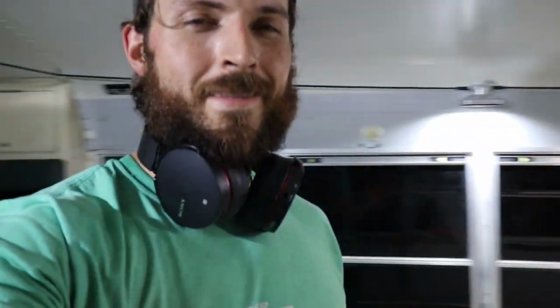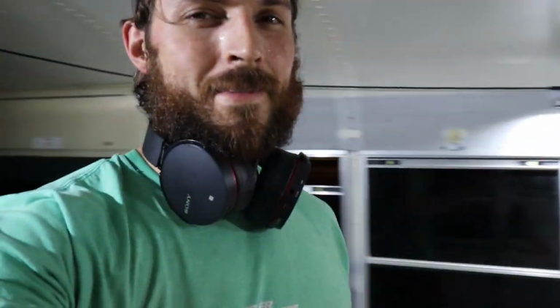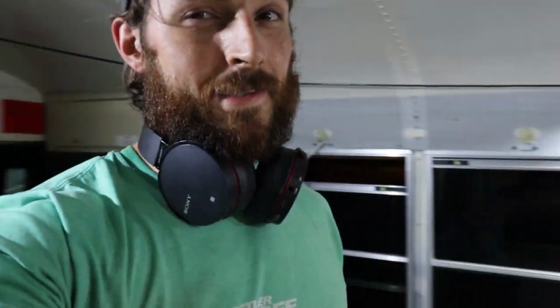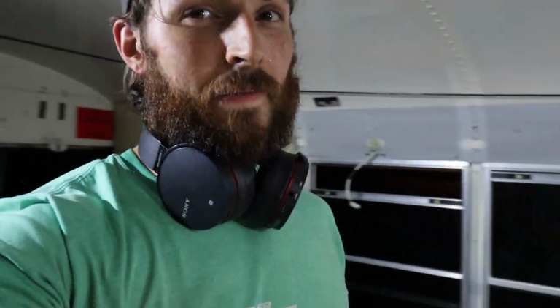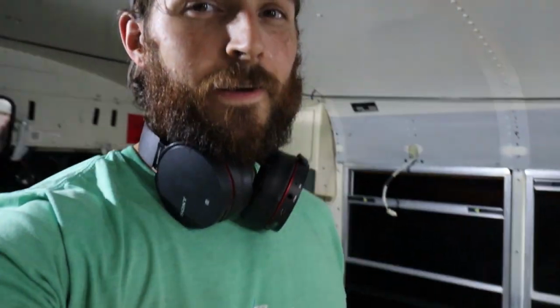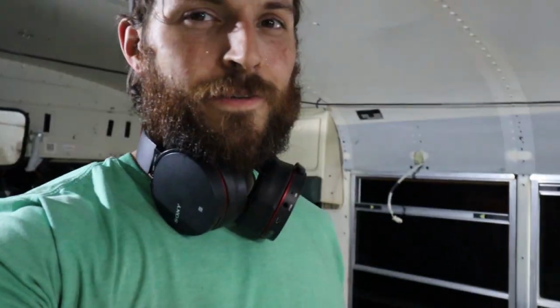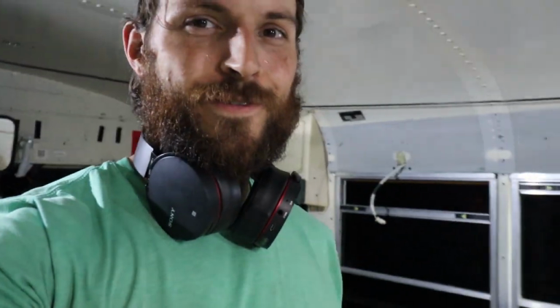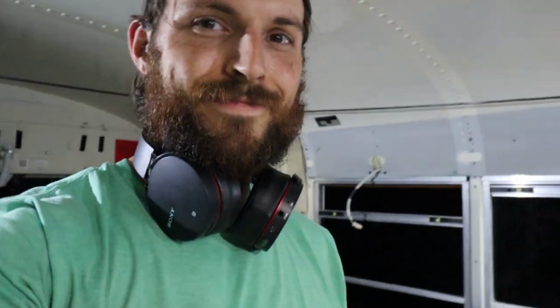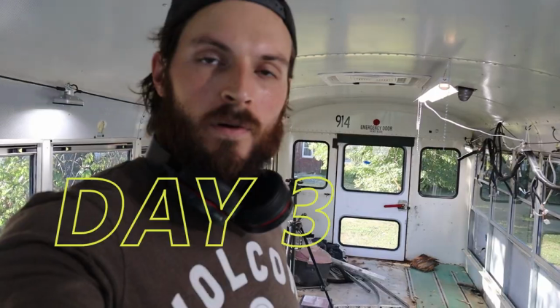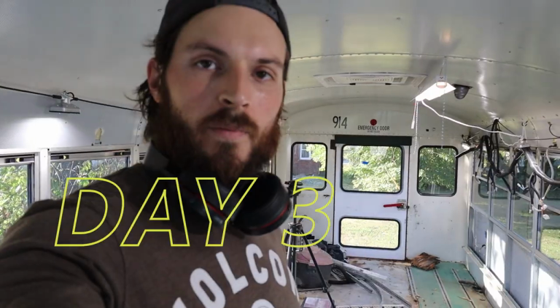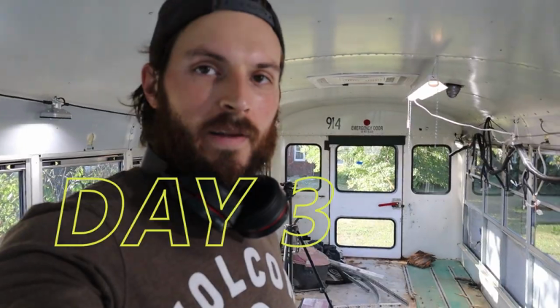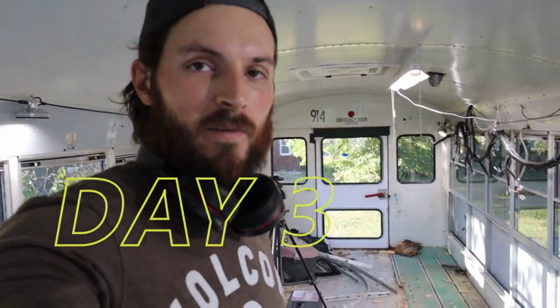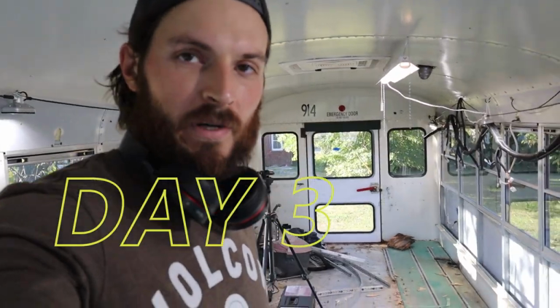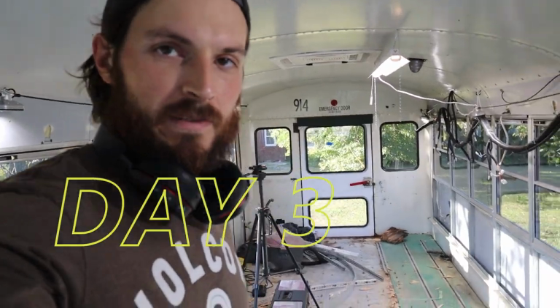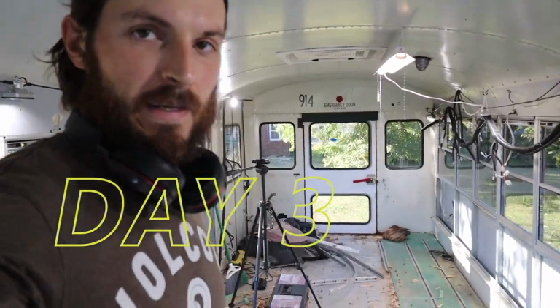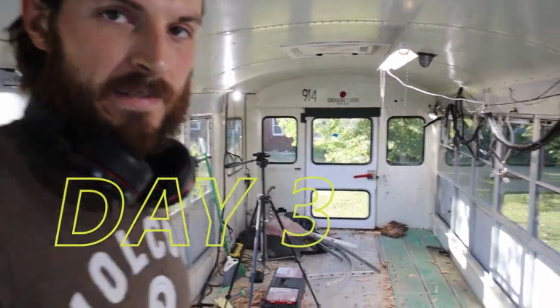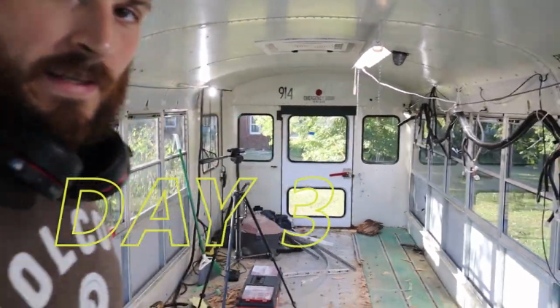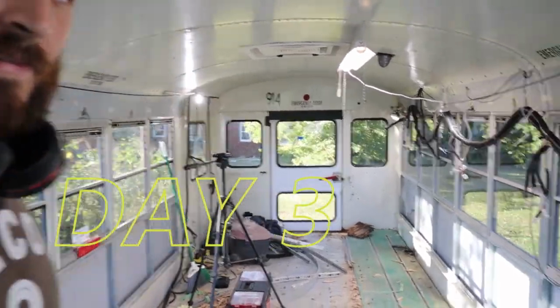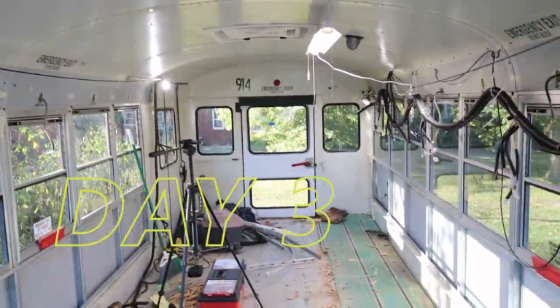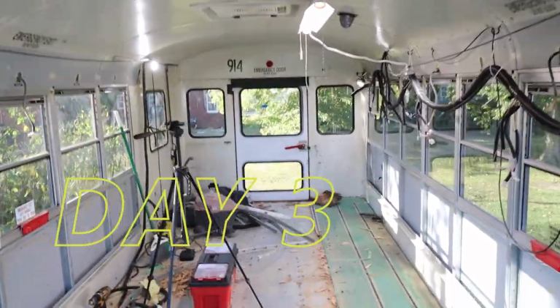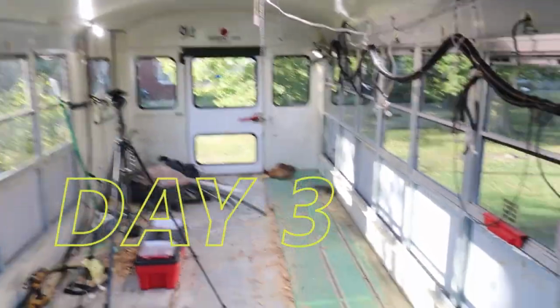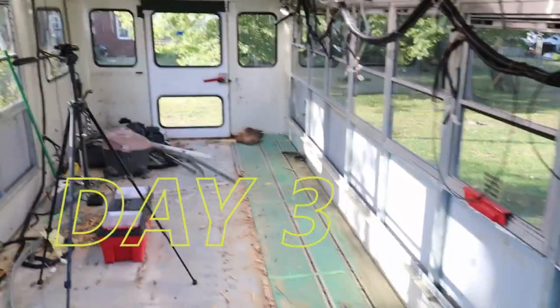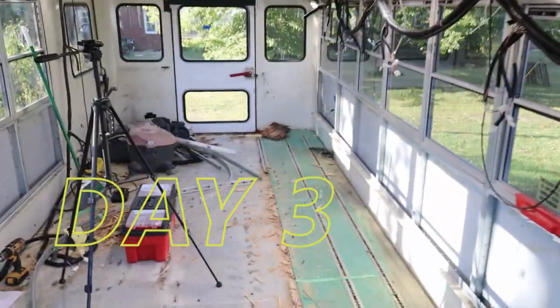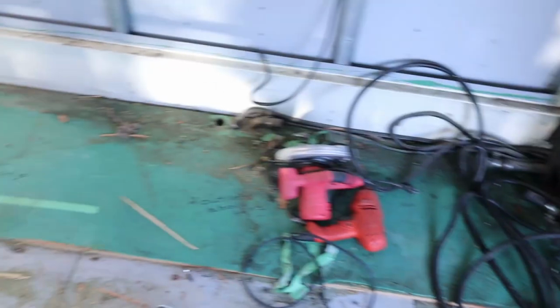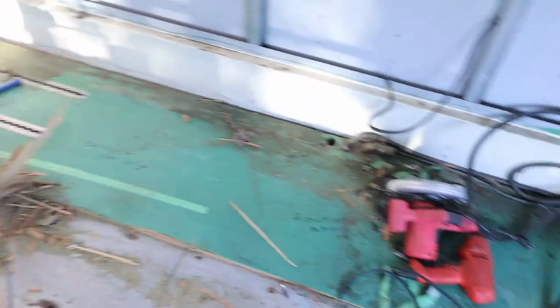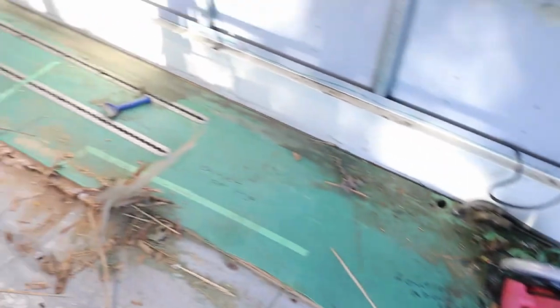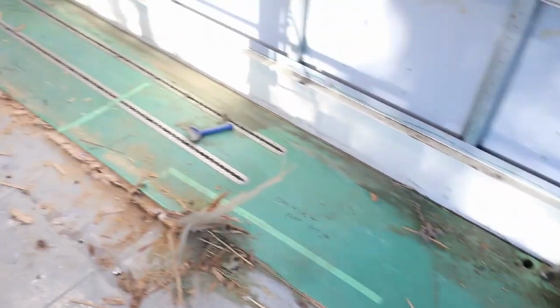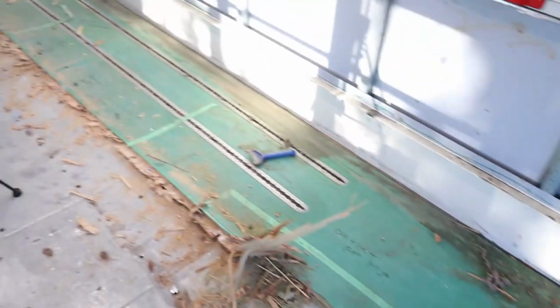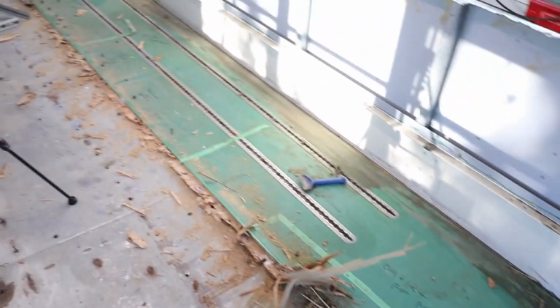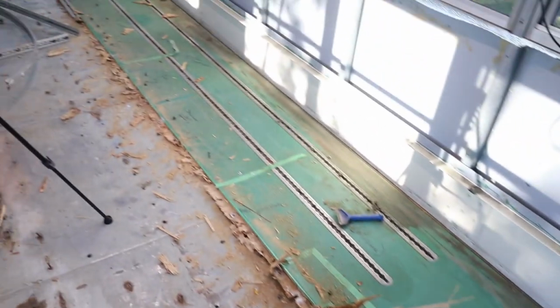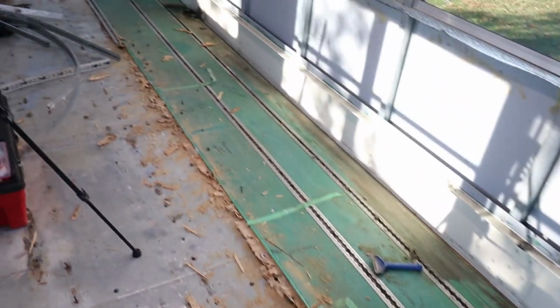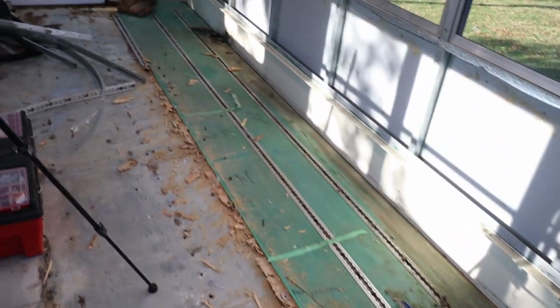Welcome back to the bus — it is day three. Just this section of floor and the rest of this terrible track left. Let's get right to it.